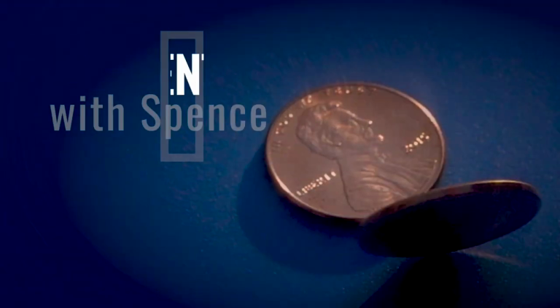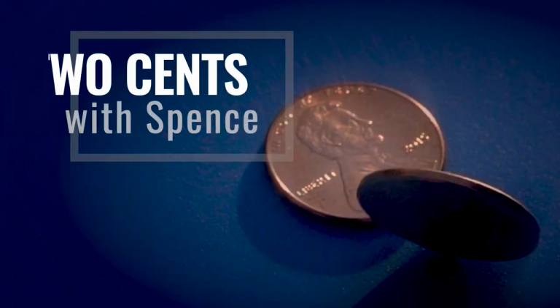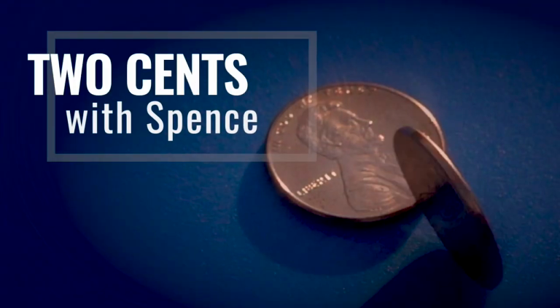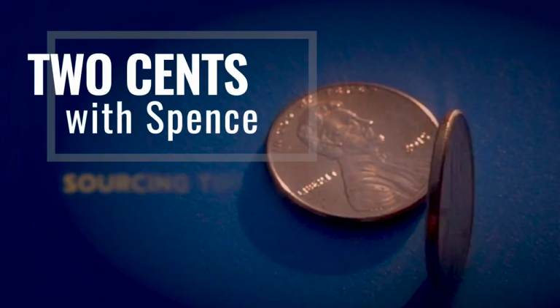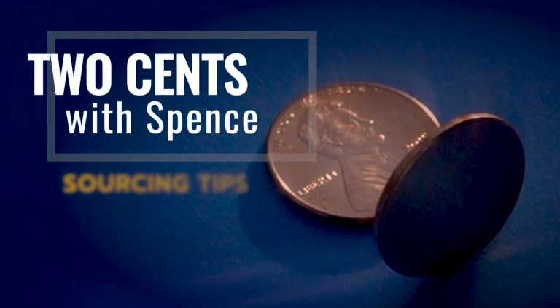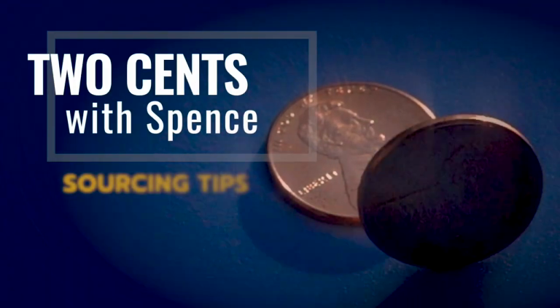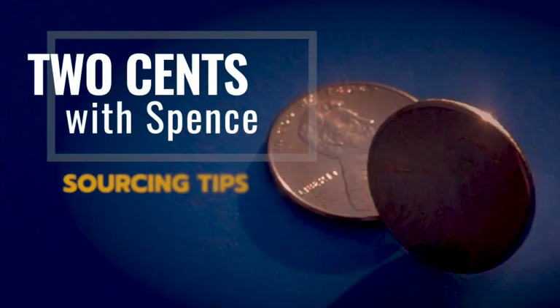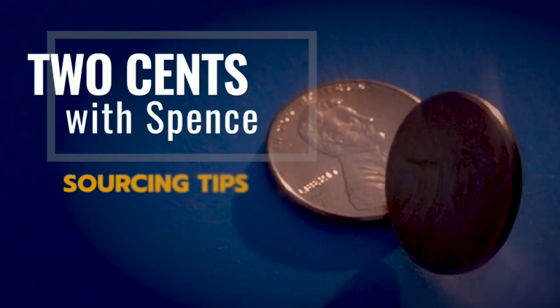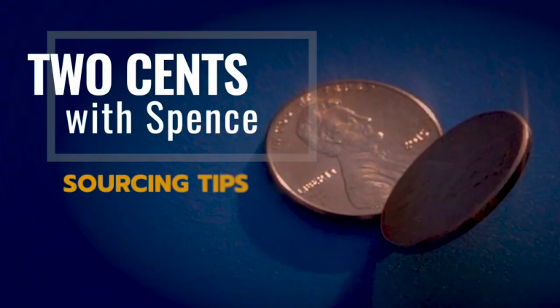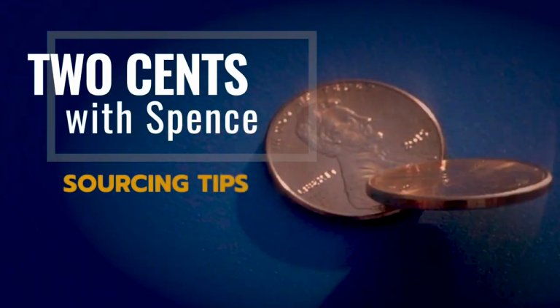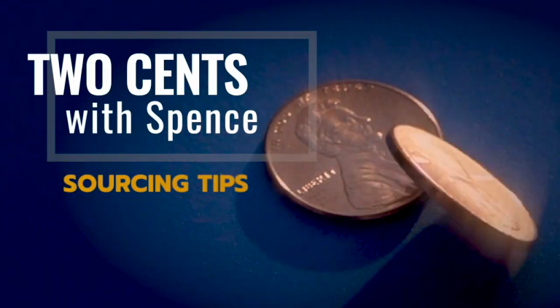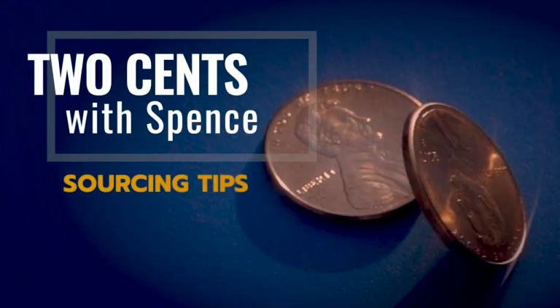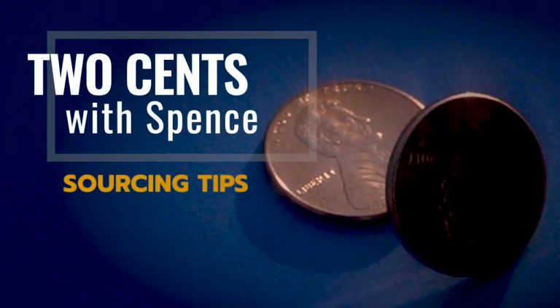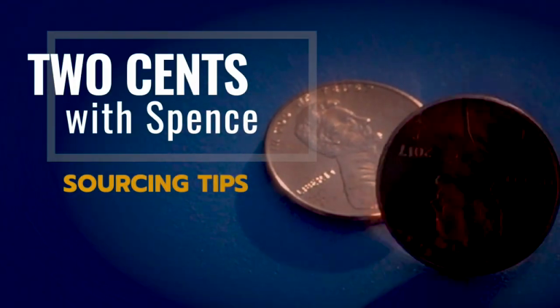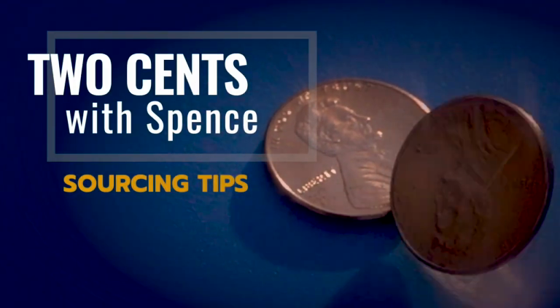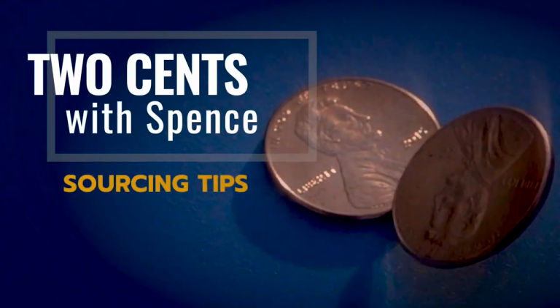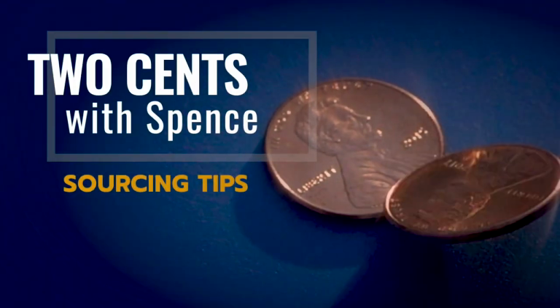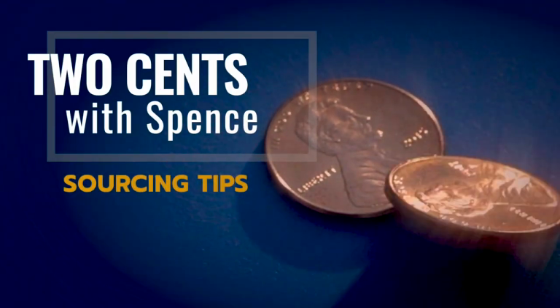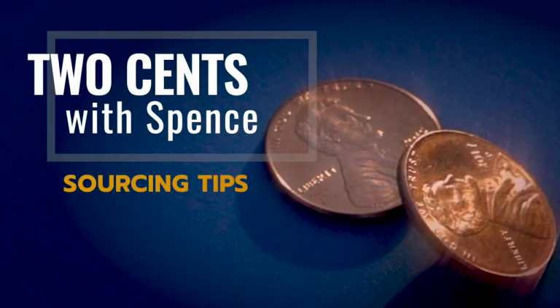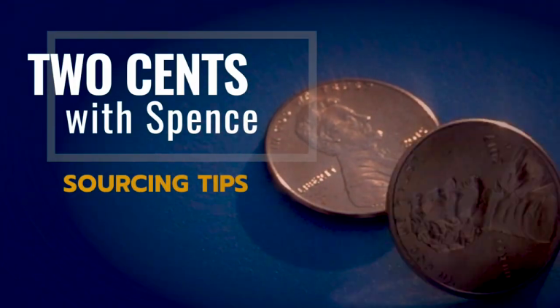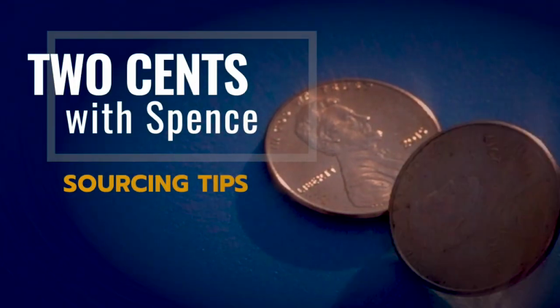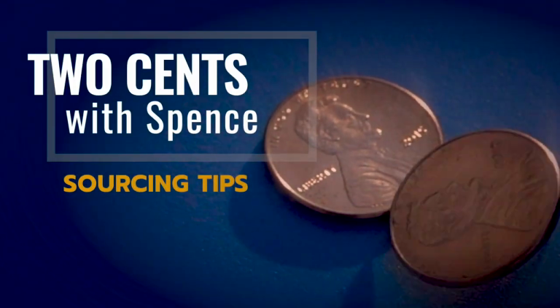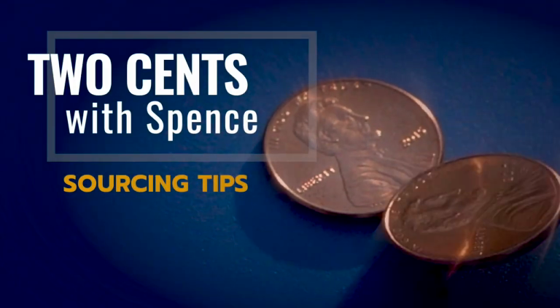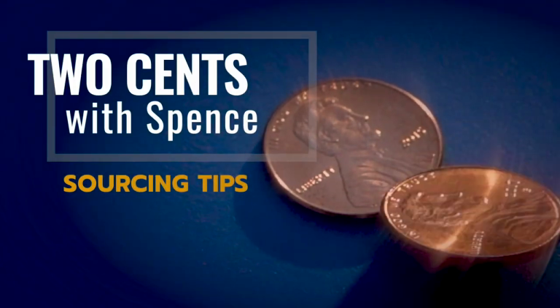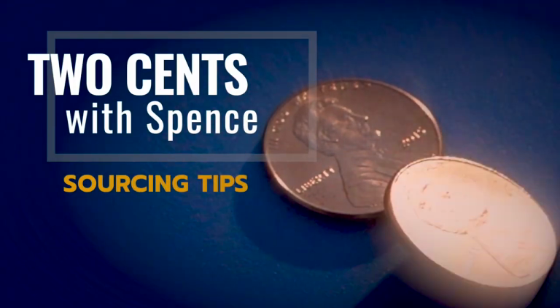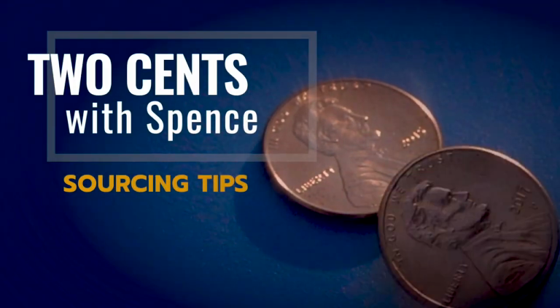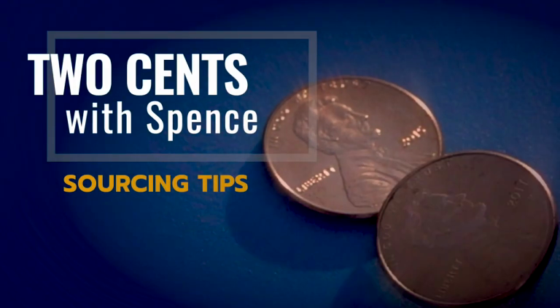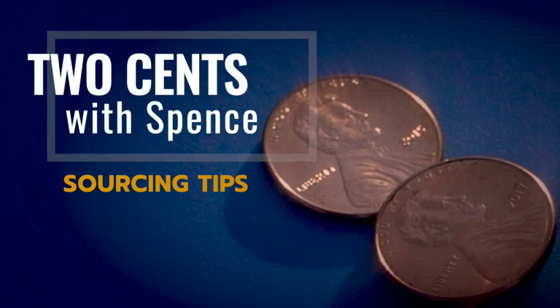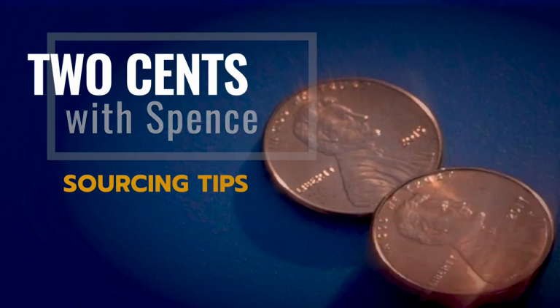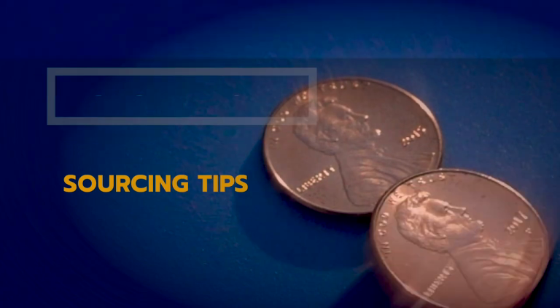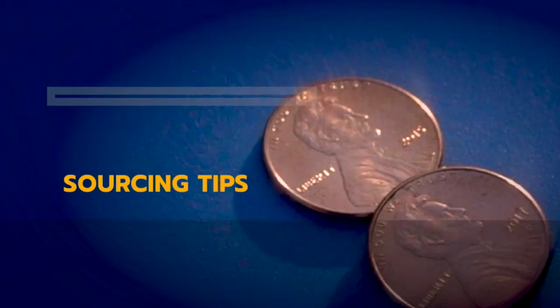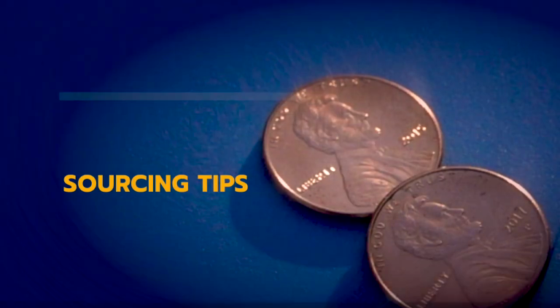Two cents with Spence — tips to get your product to market faster, because two heads are better than one.